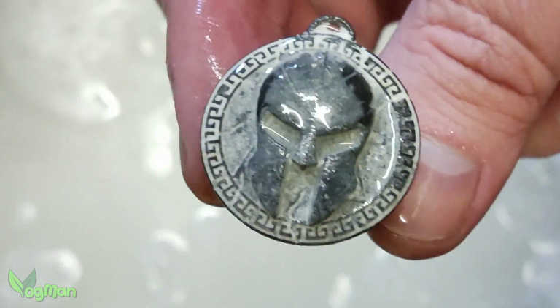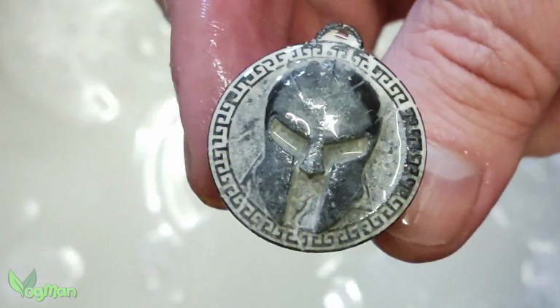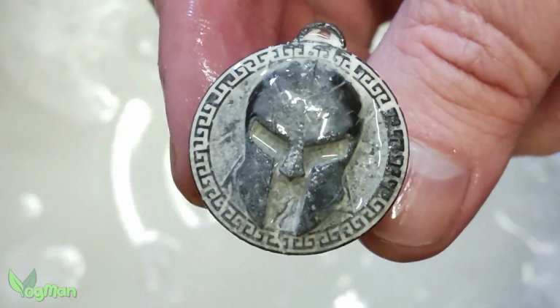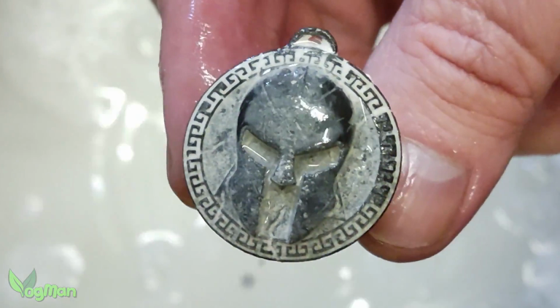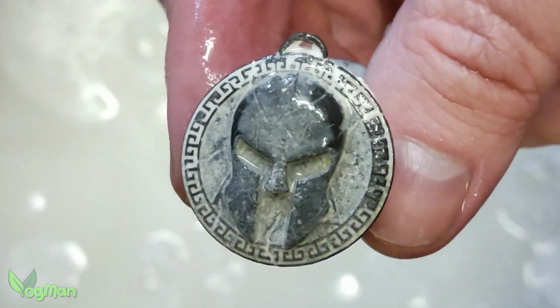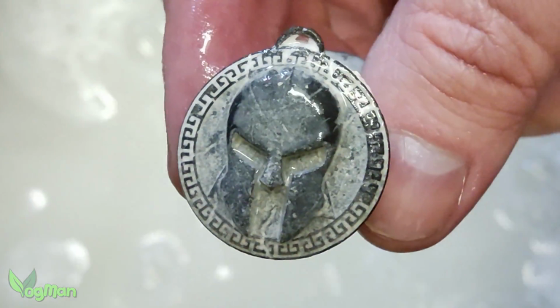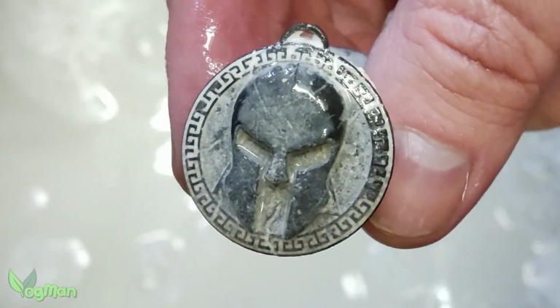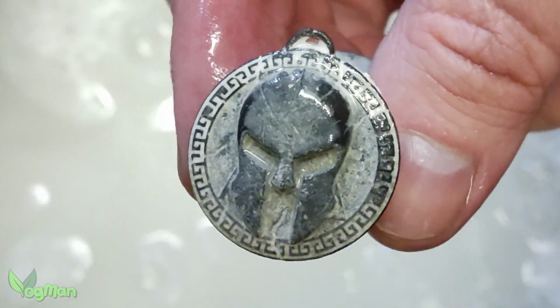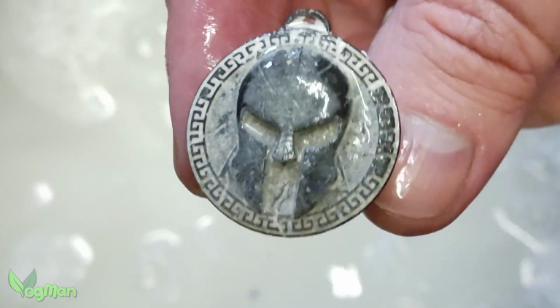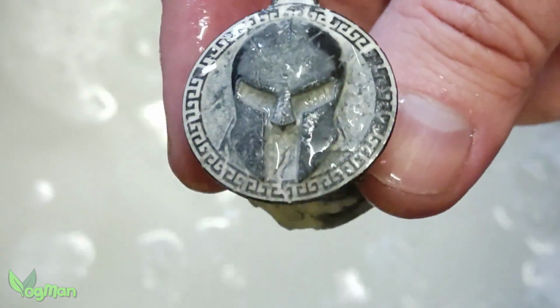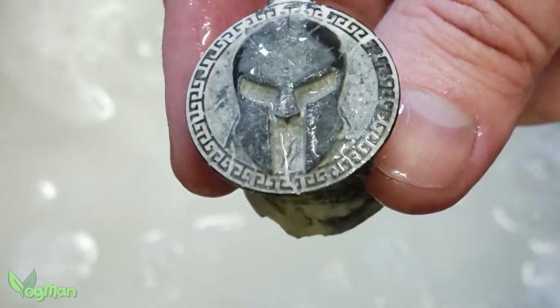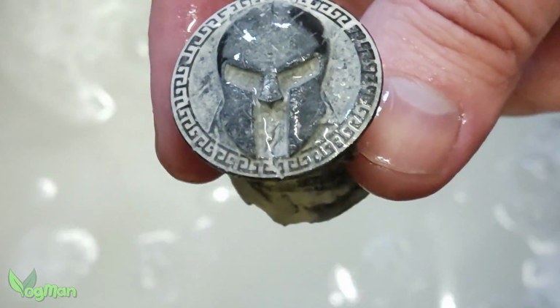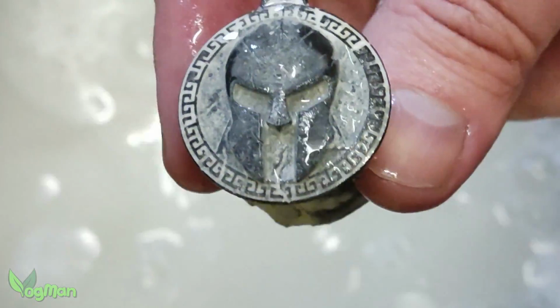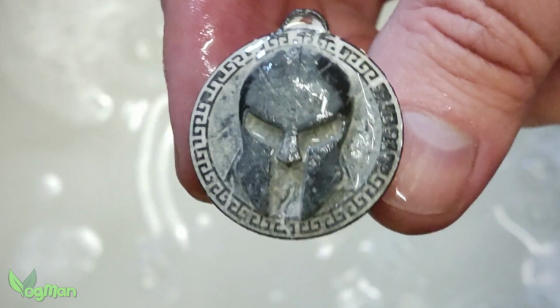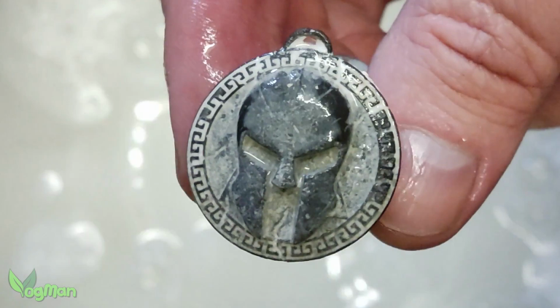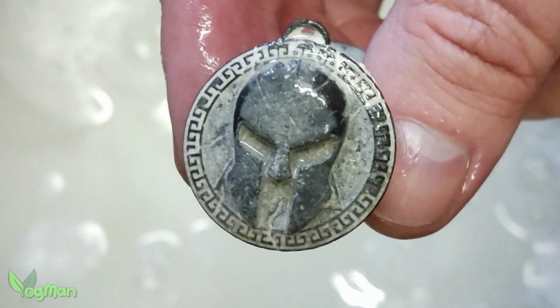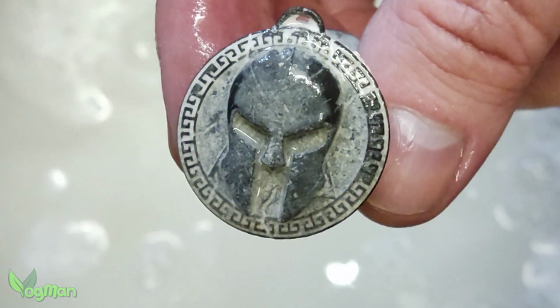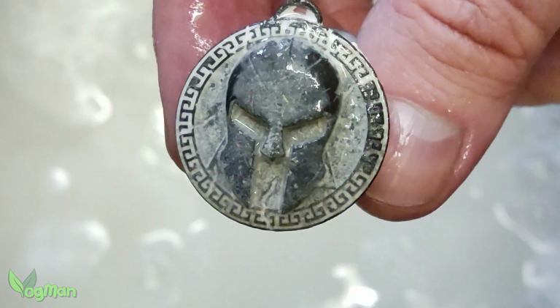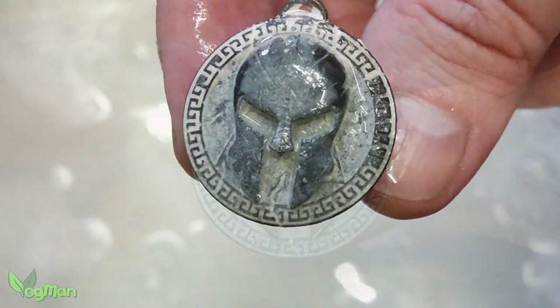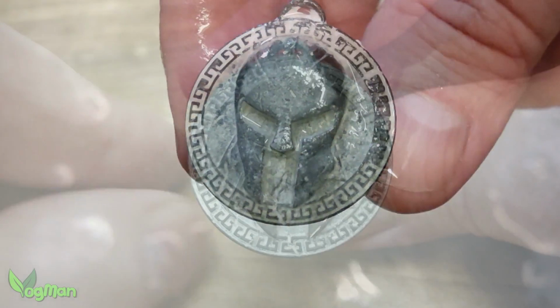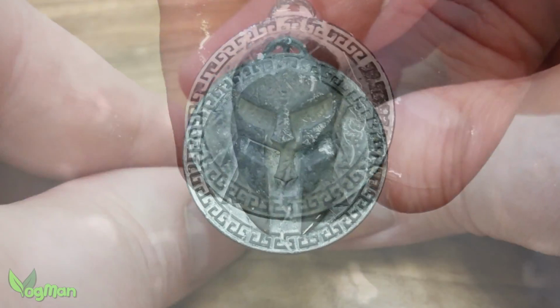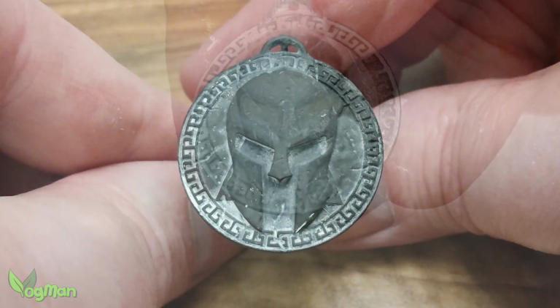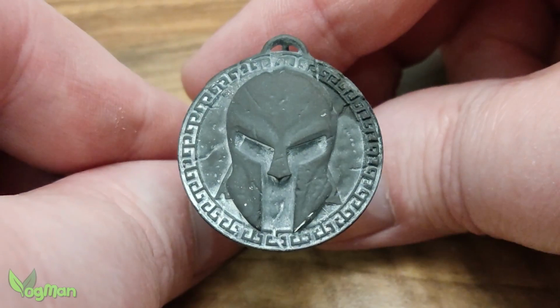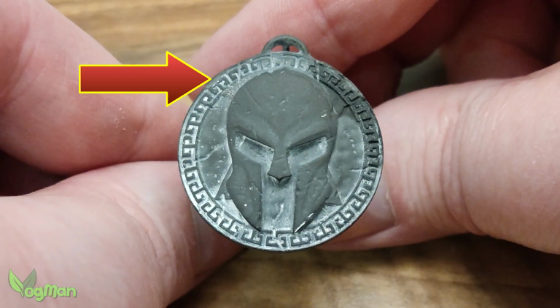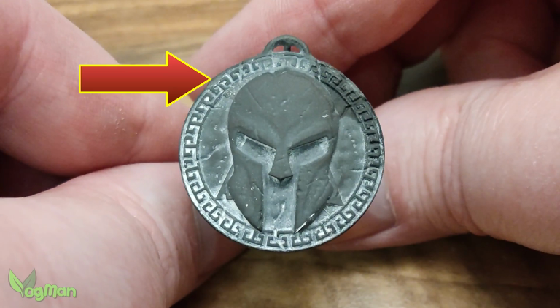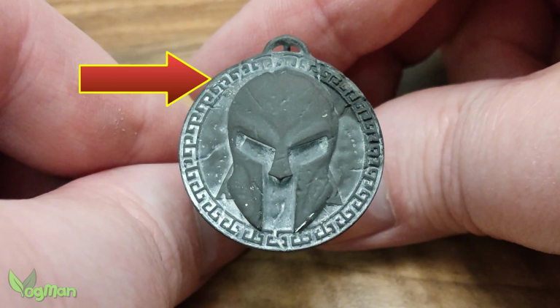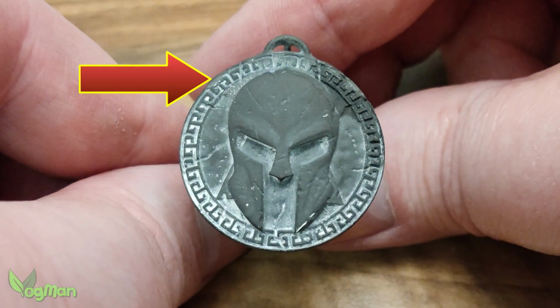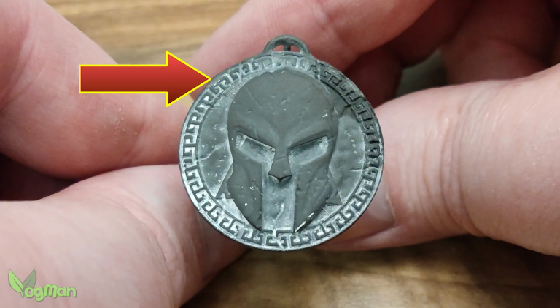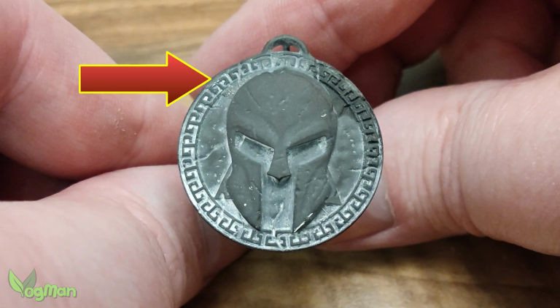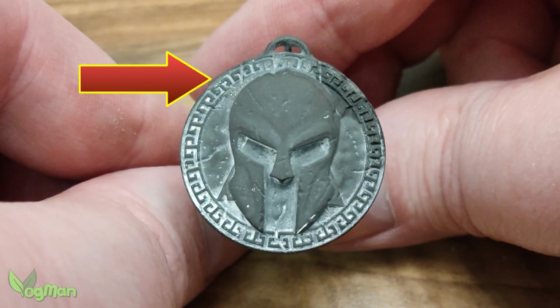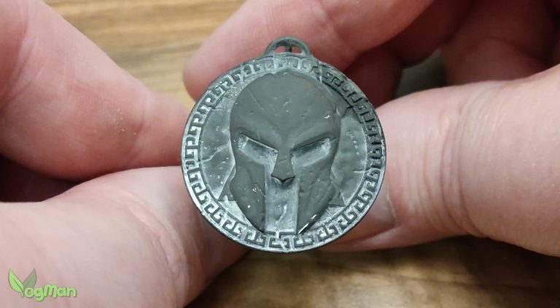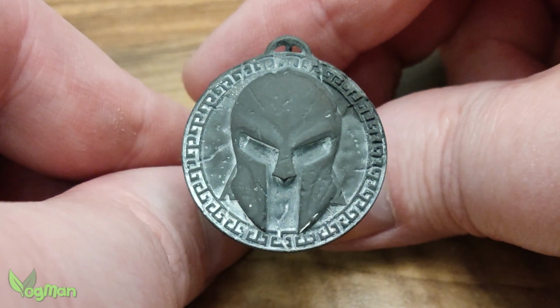You know what? That's still not perfect. Can you see the problems at the top?